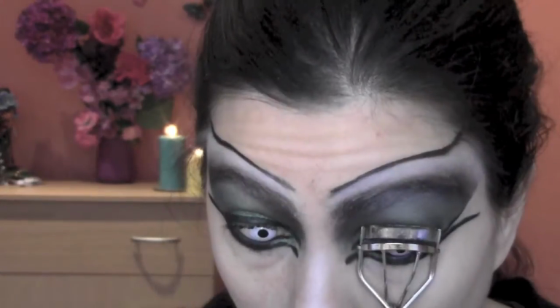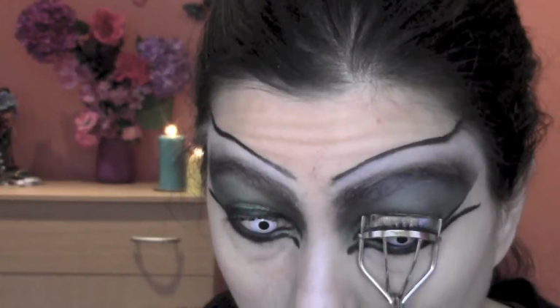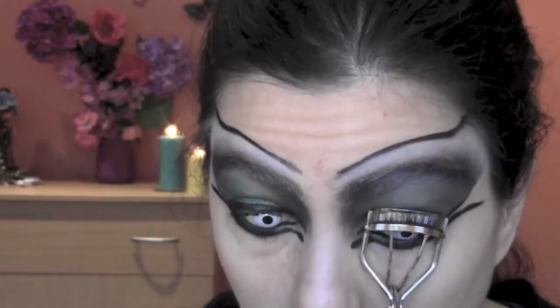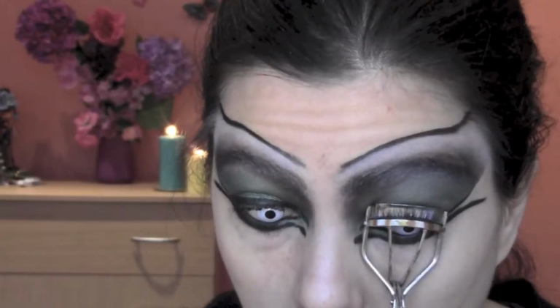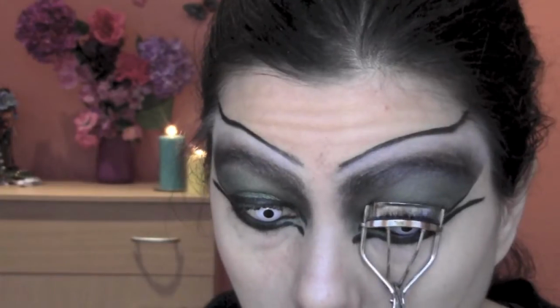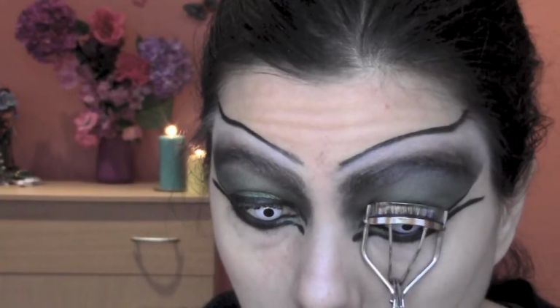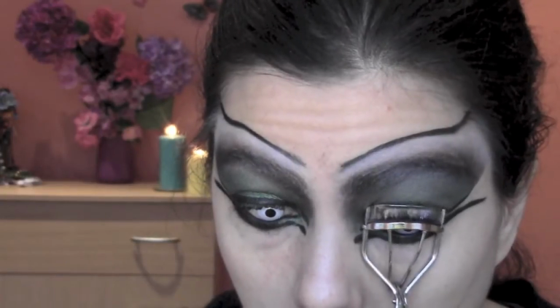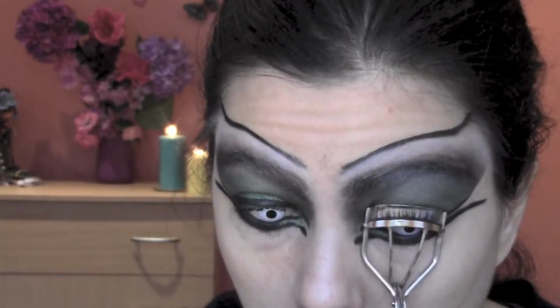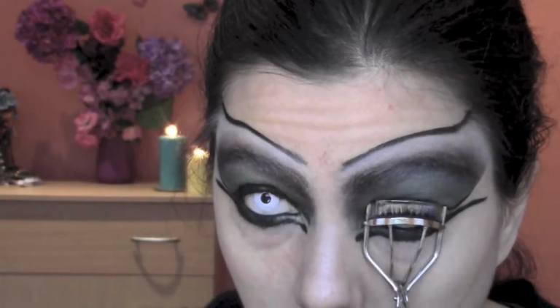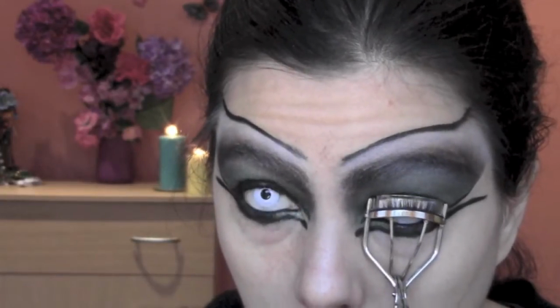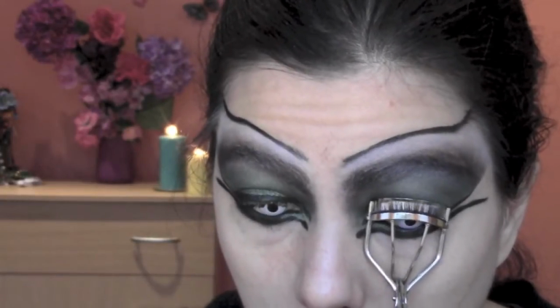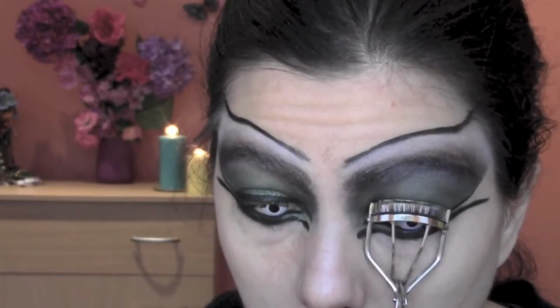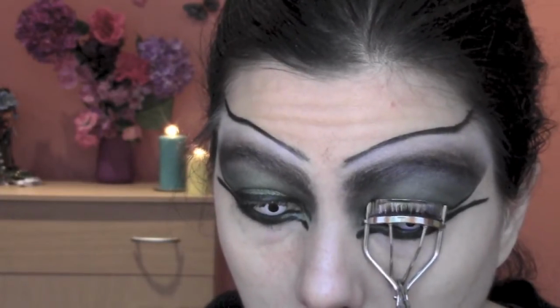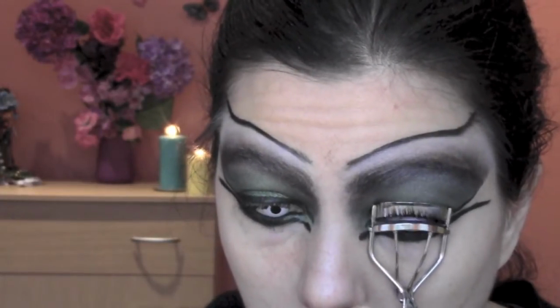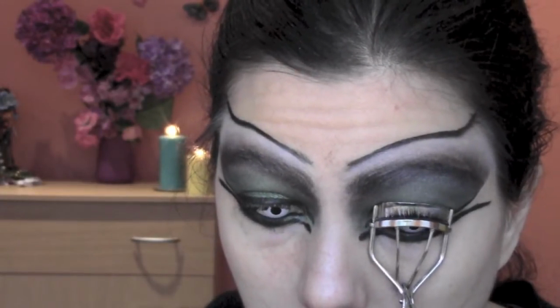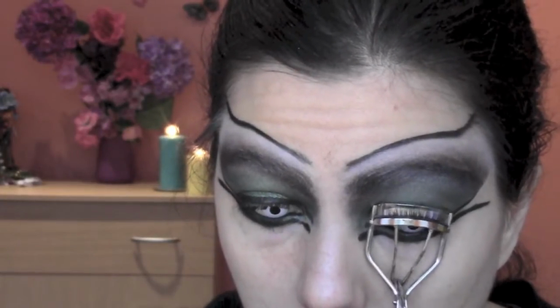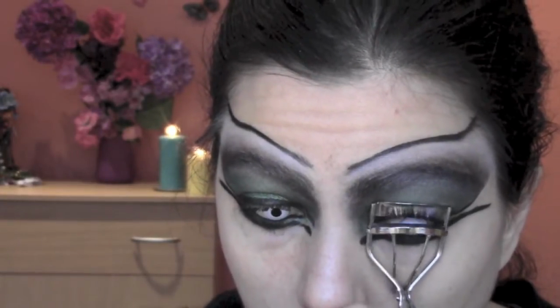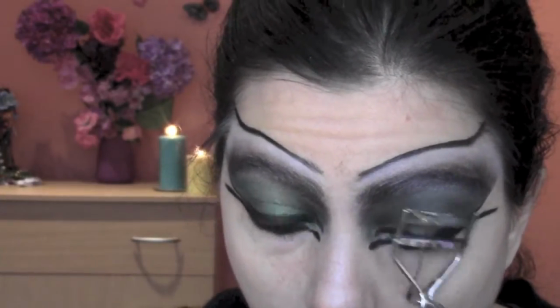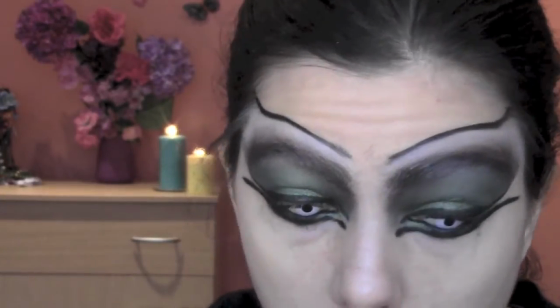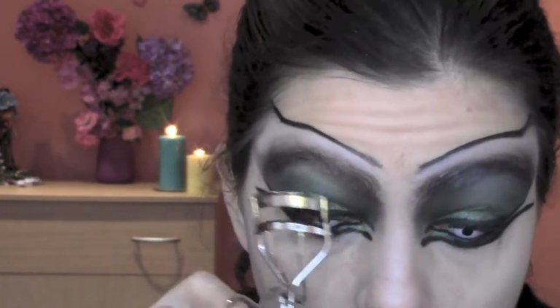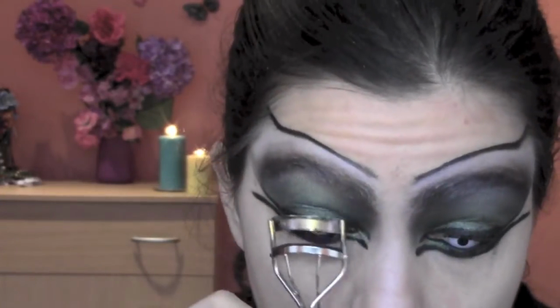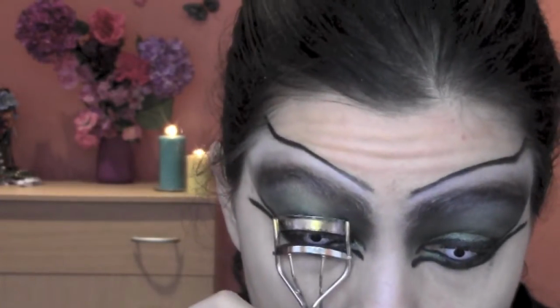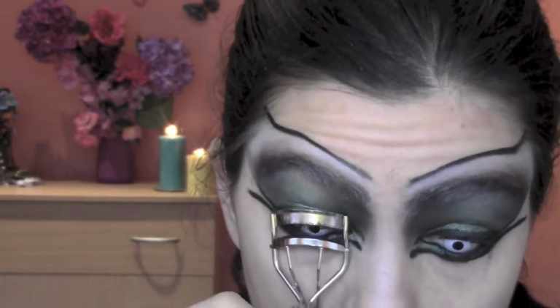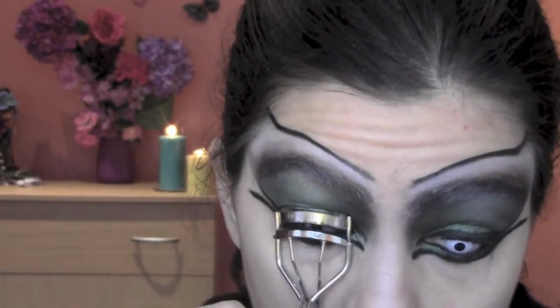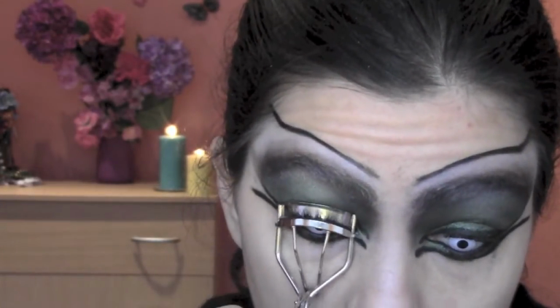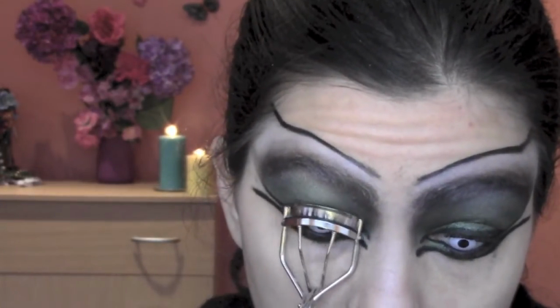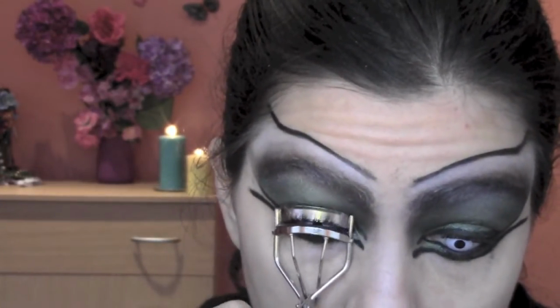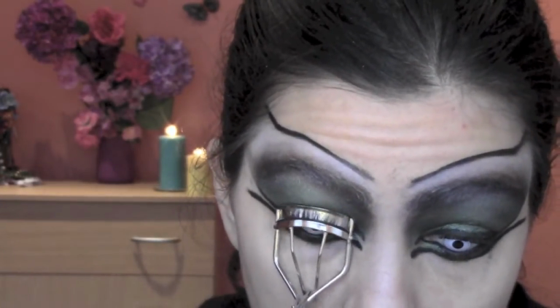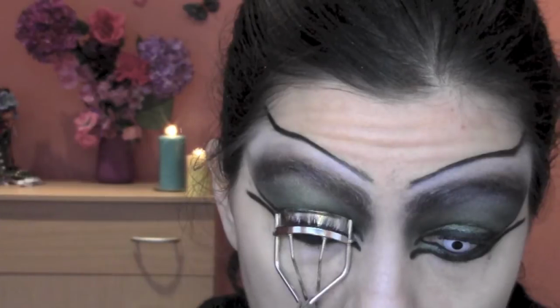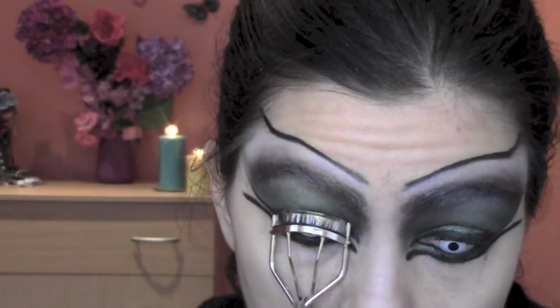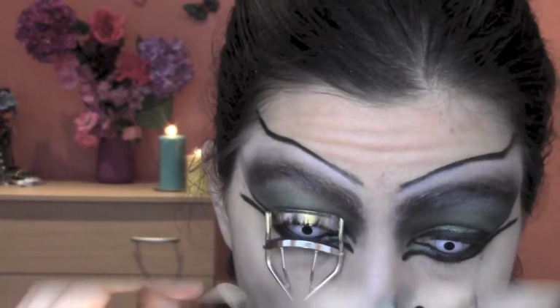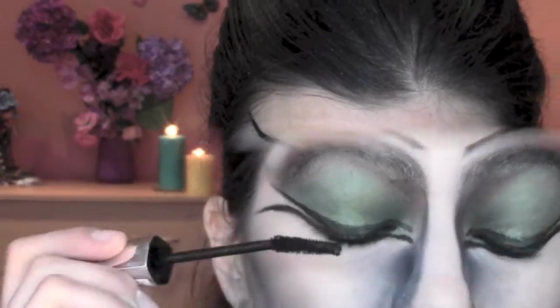Now I curl my eyelashes and I'm gonna apply some mascara and some fake lashes on the top.